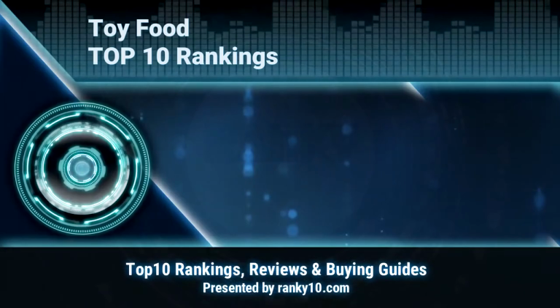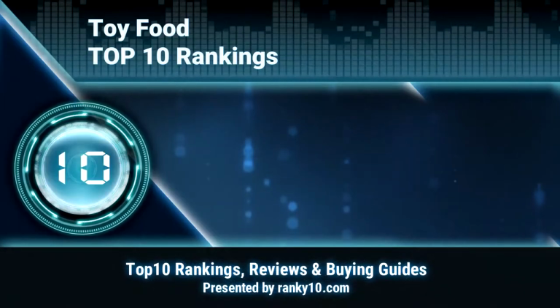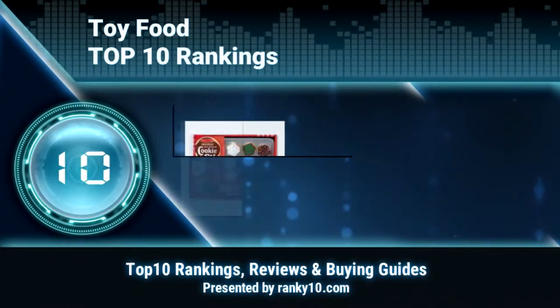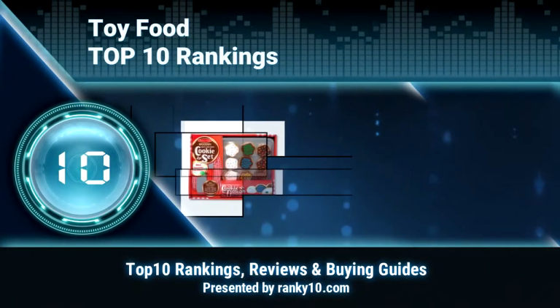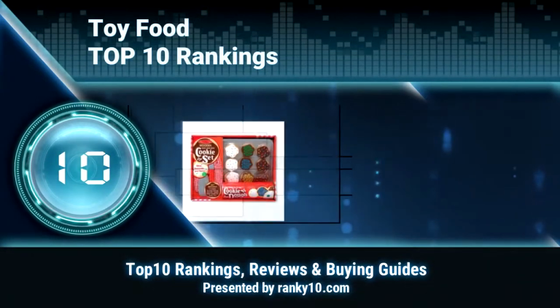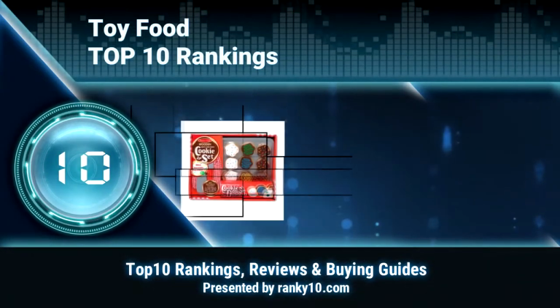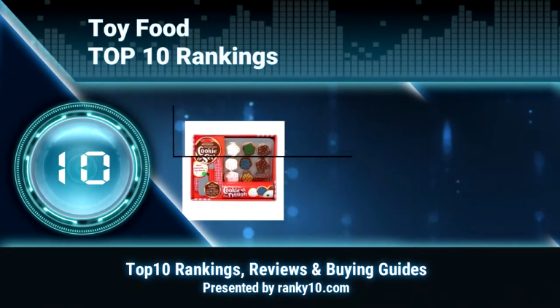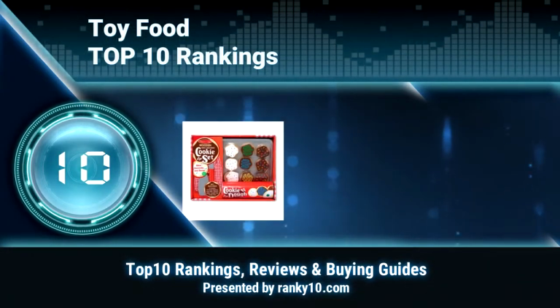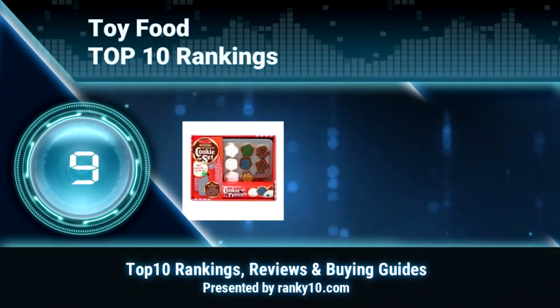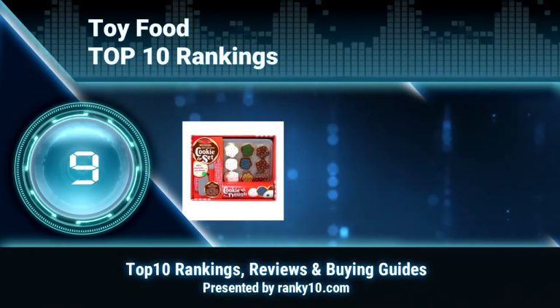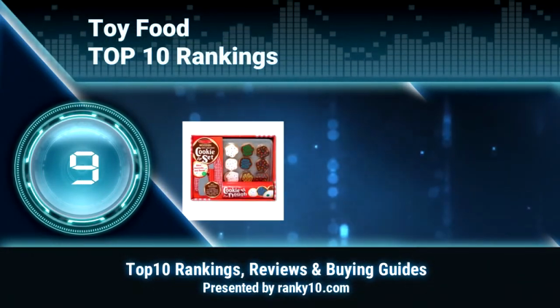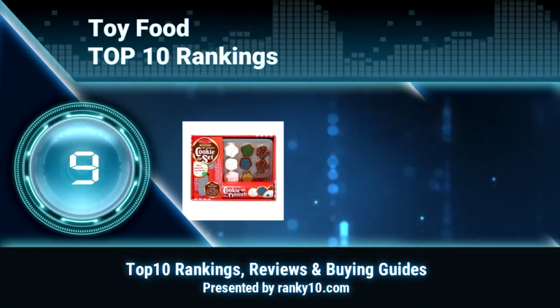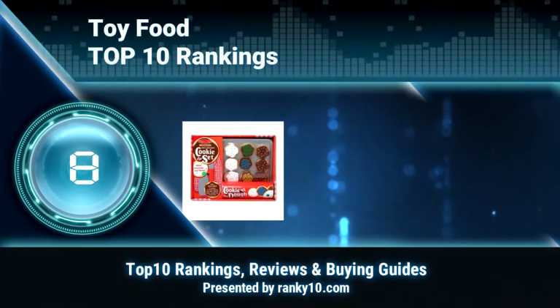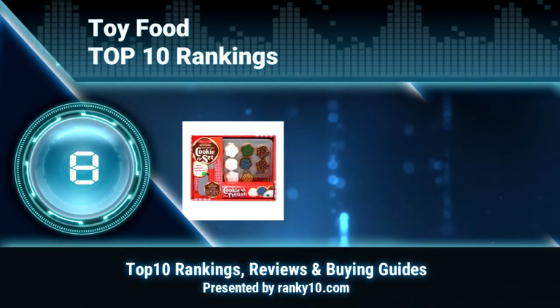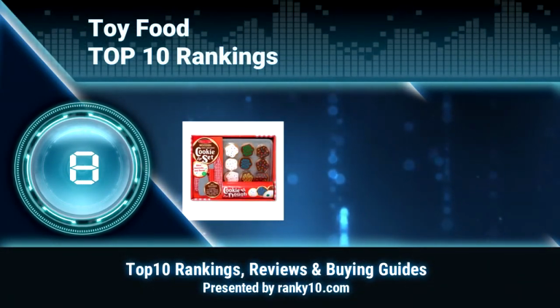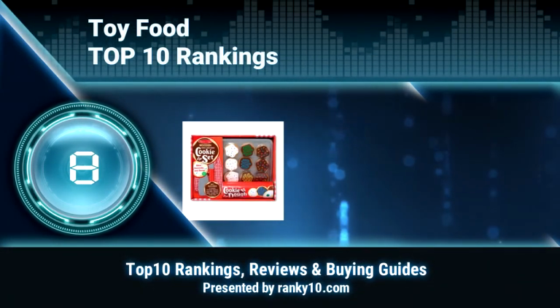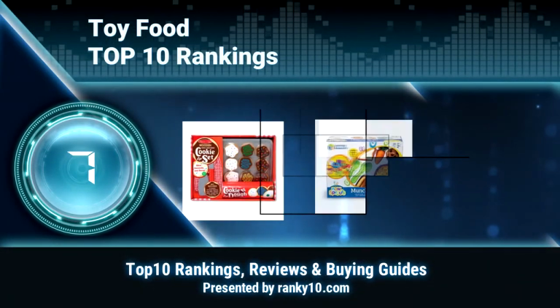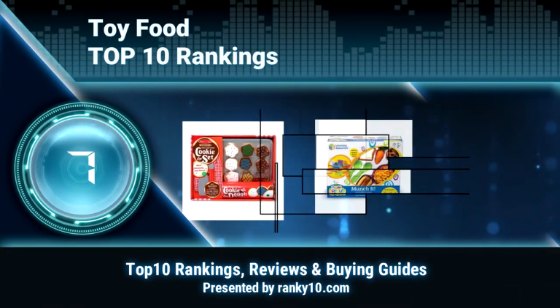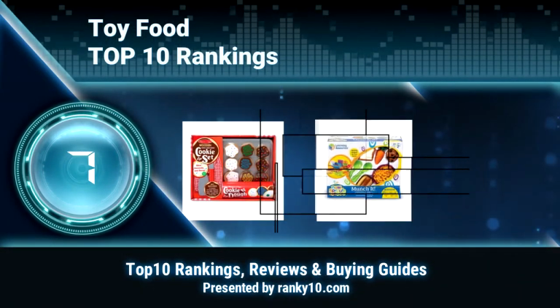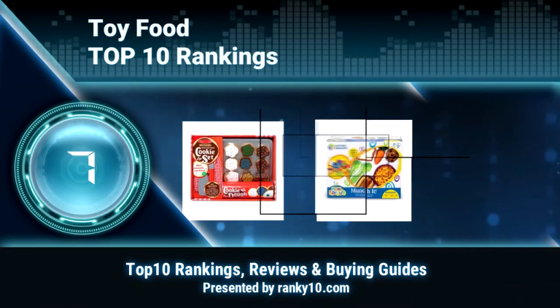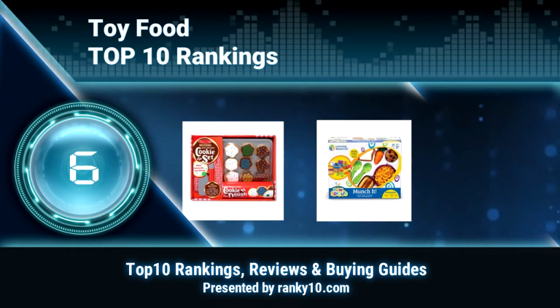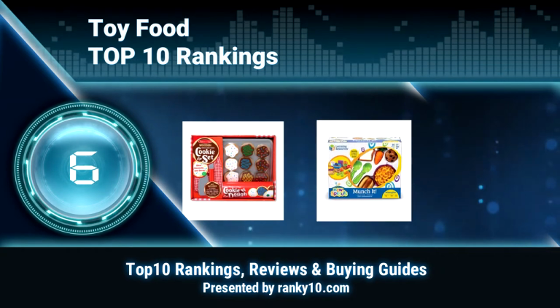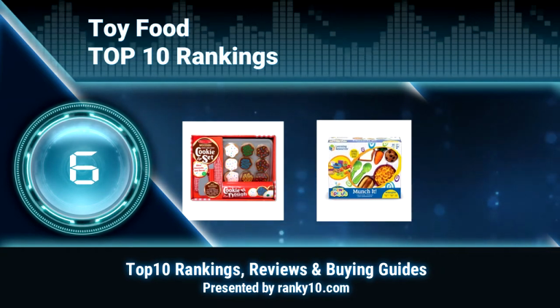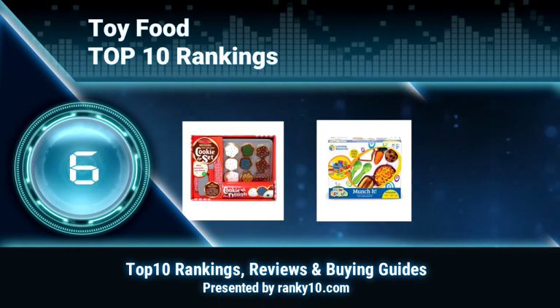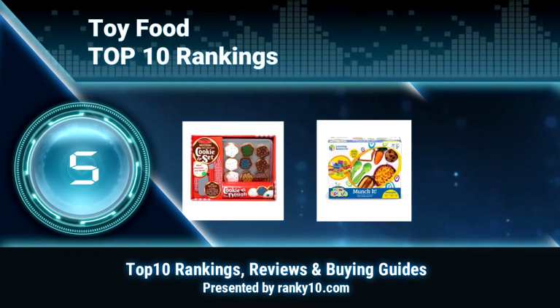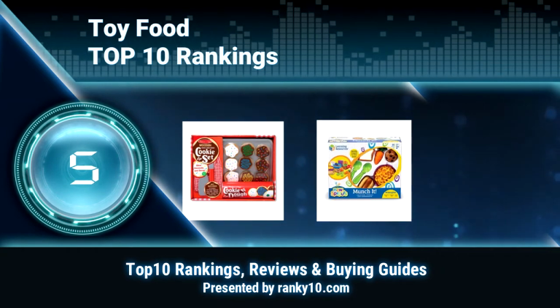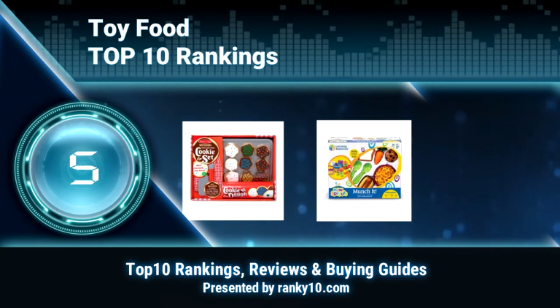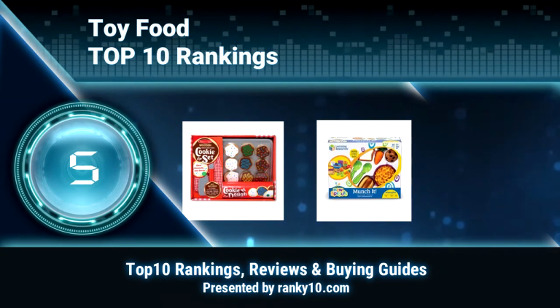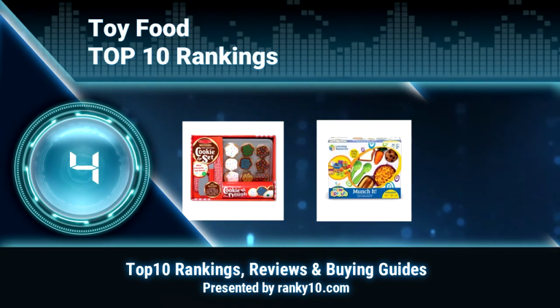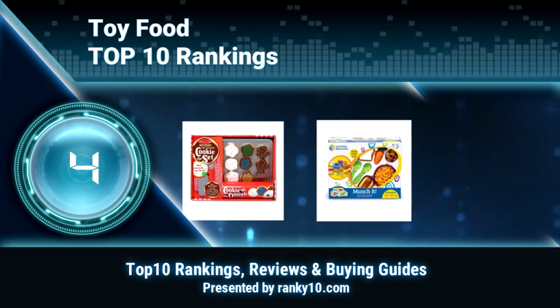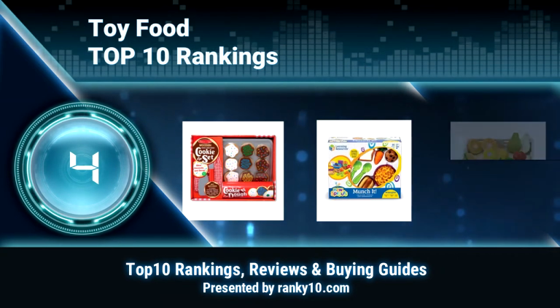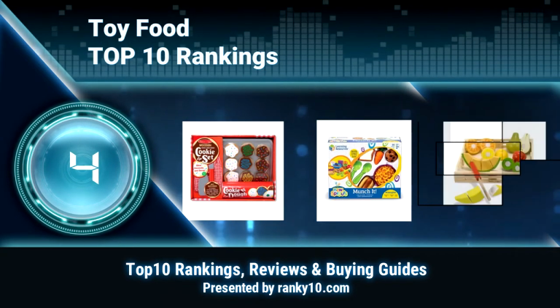Welcome to Ranky 10 Video Rankings. We announce the top 10 rankings of toy food. Let's get started.